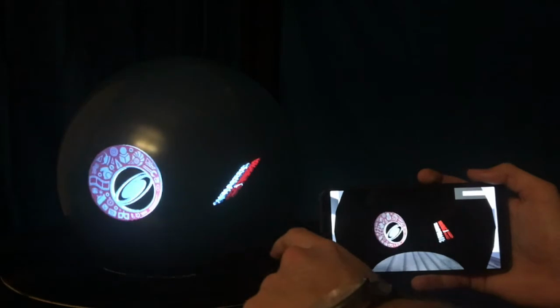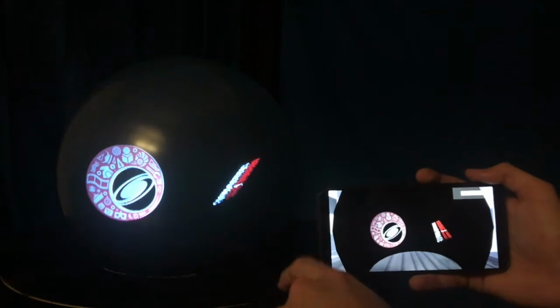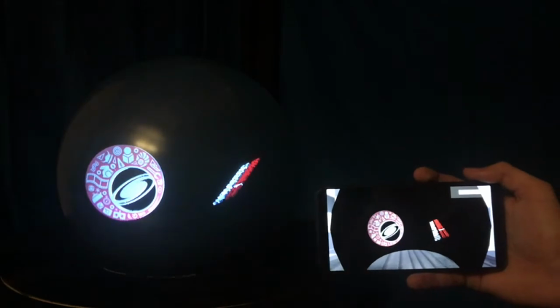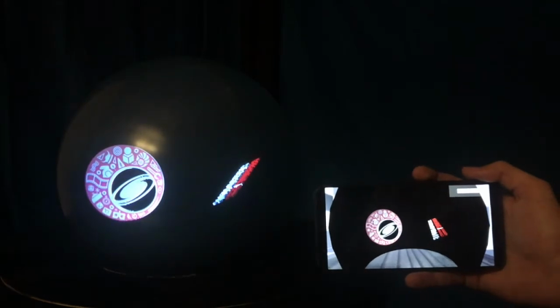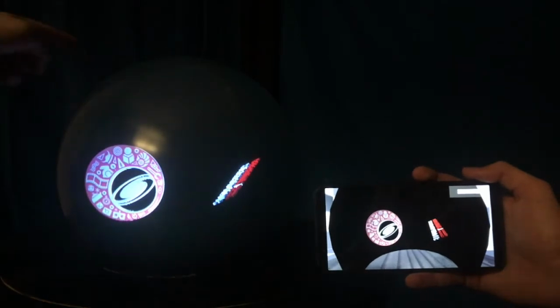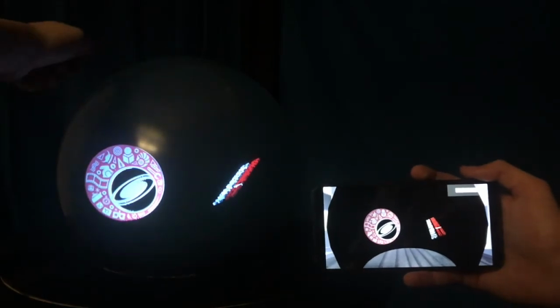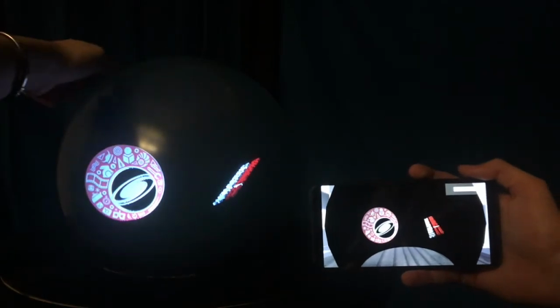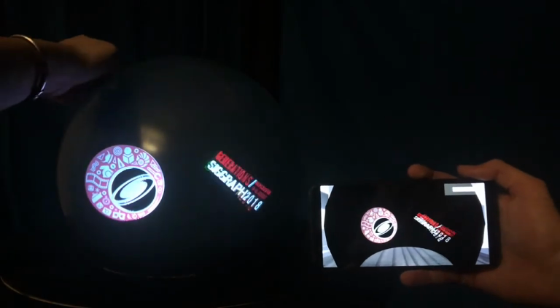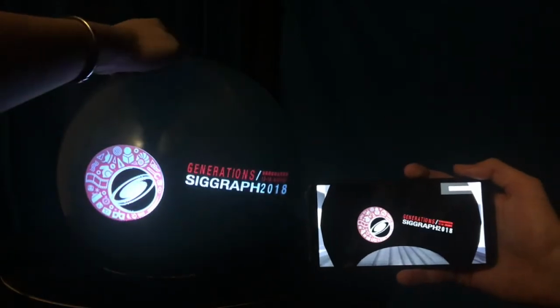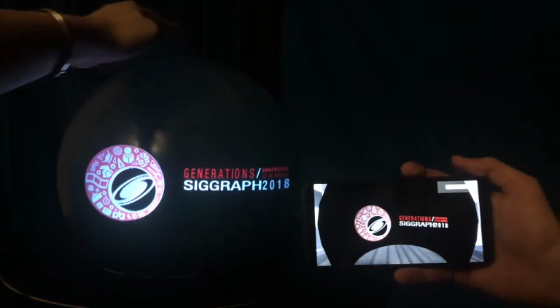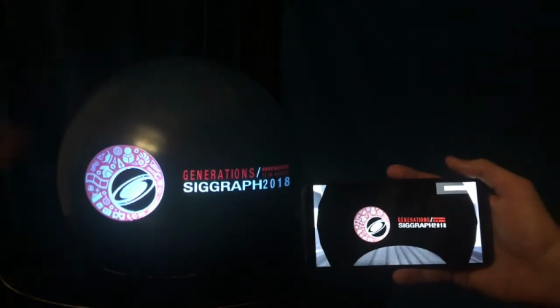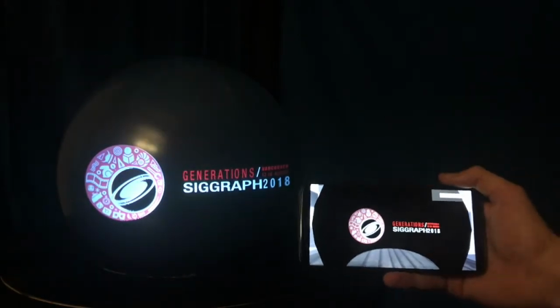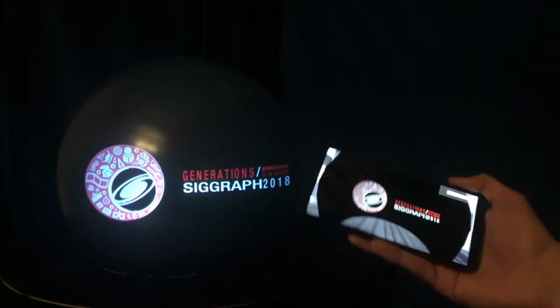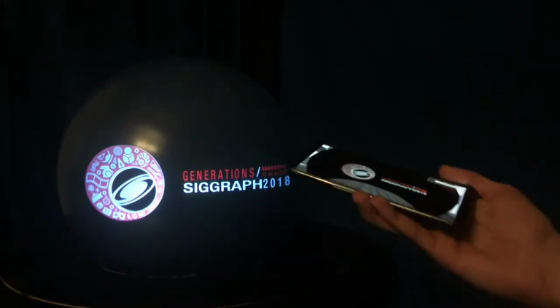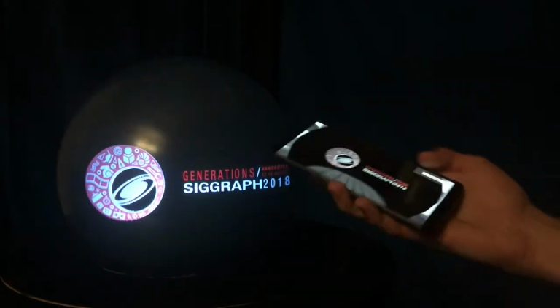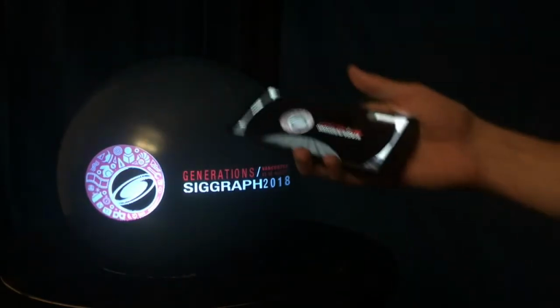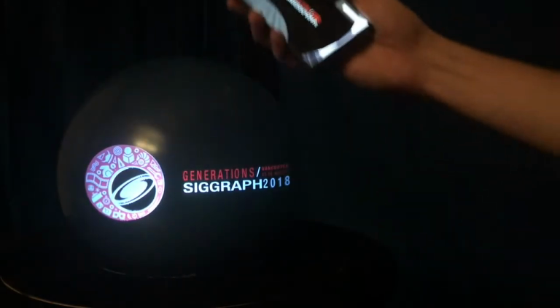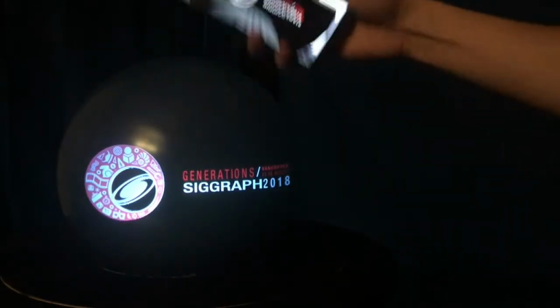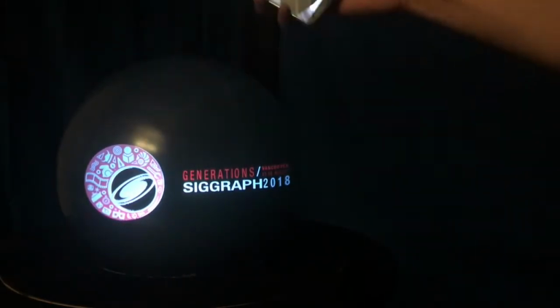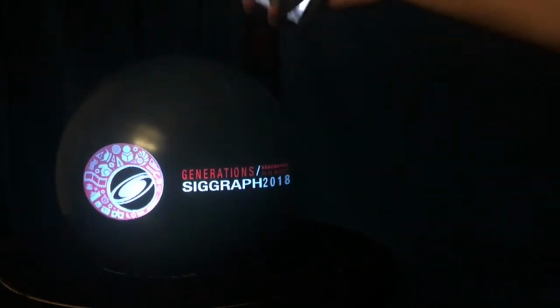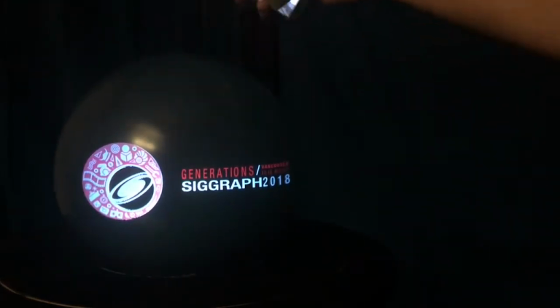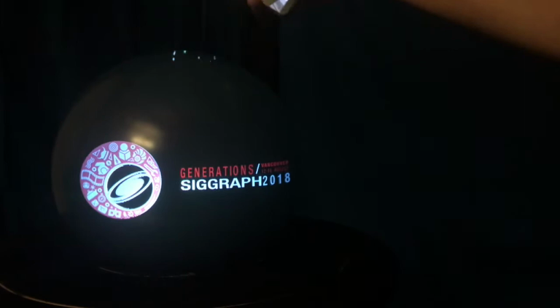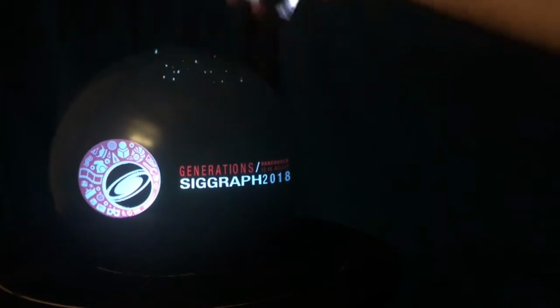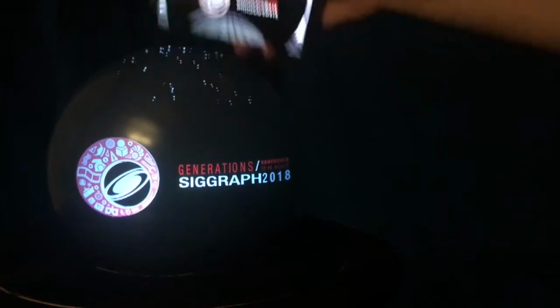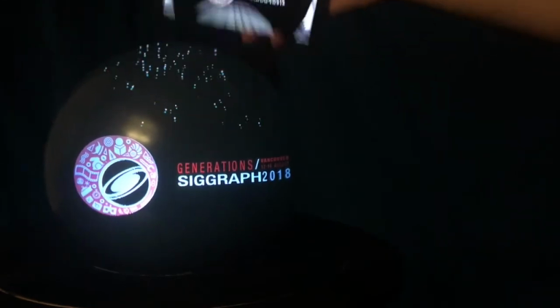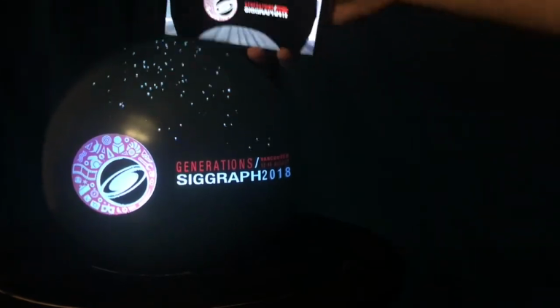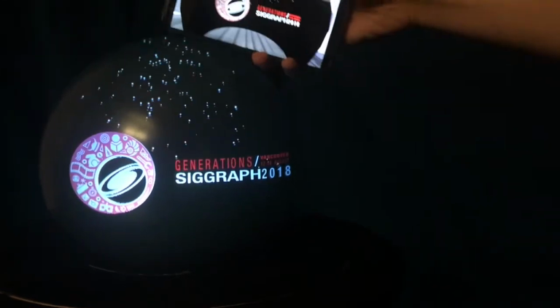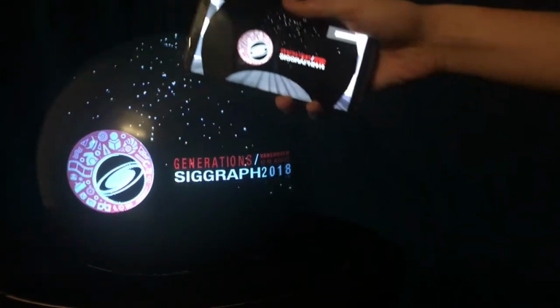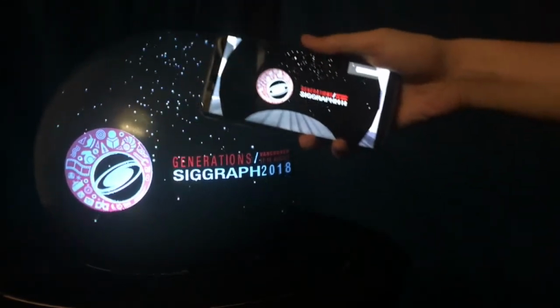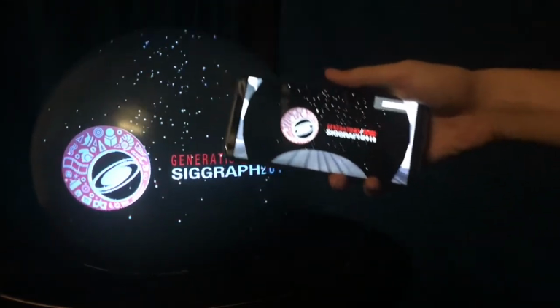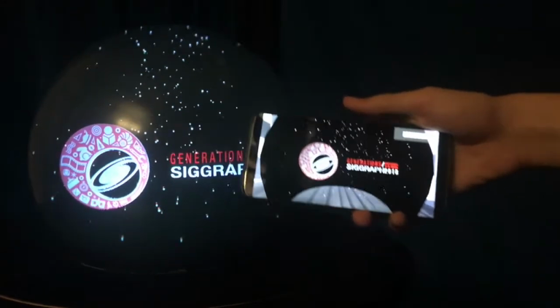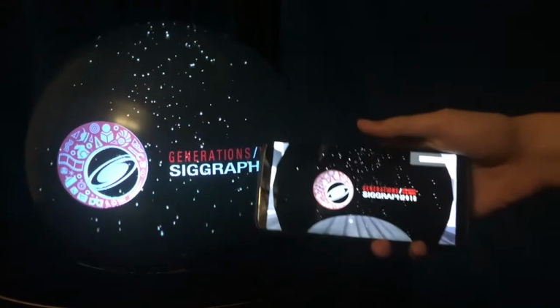With our spherical displays, we believe that SIGGRAPH participants will be experiencing the future of Fisheye VR.